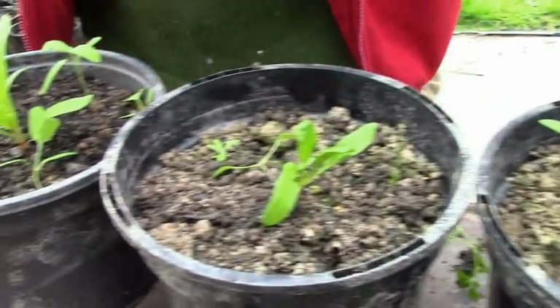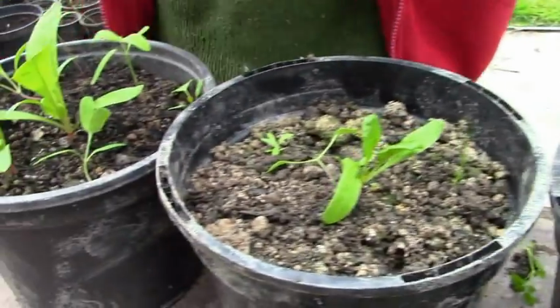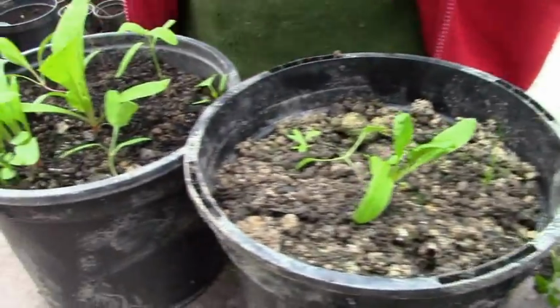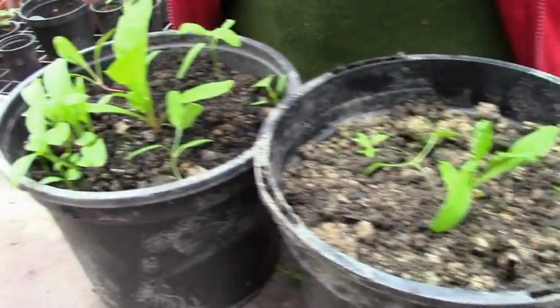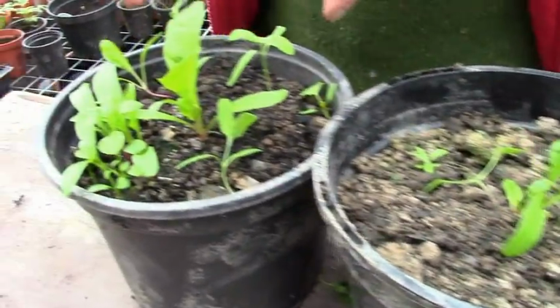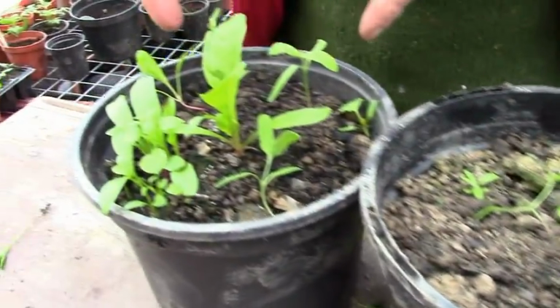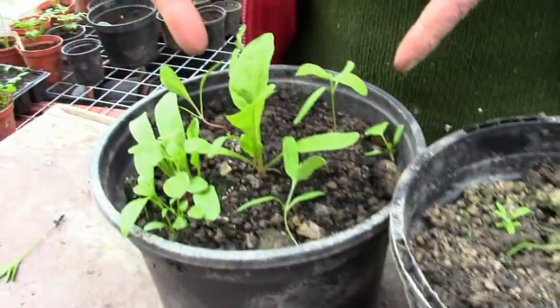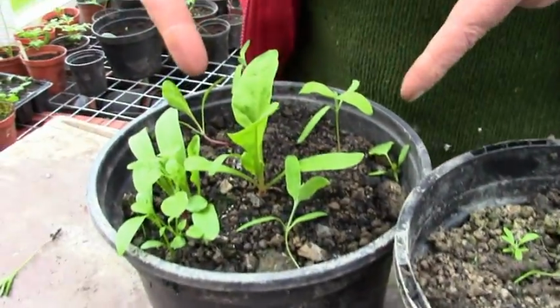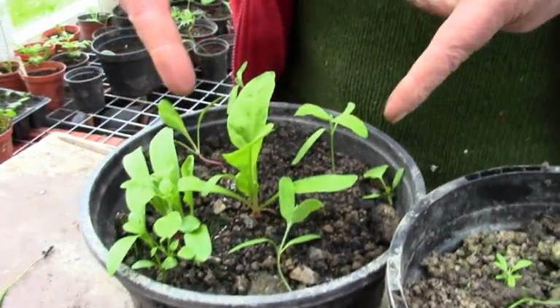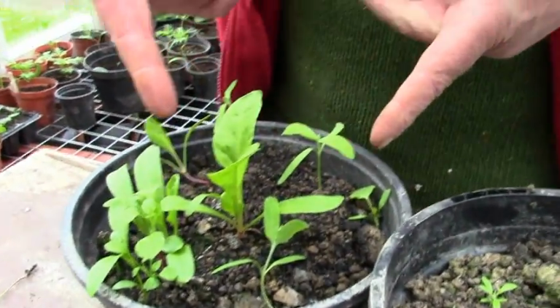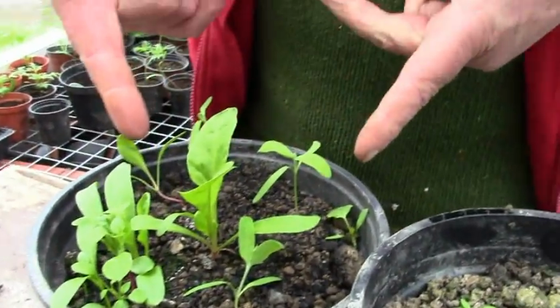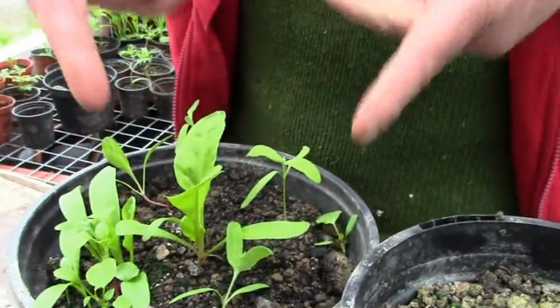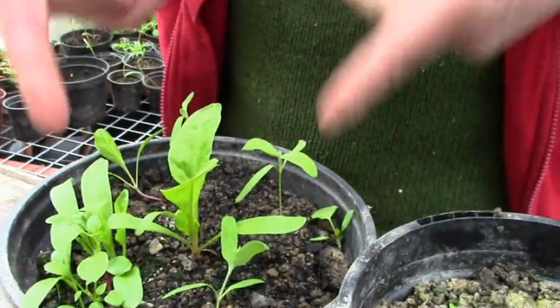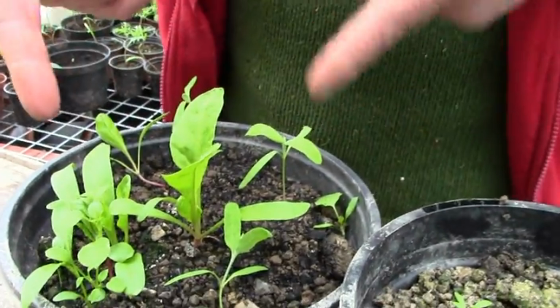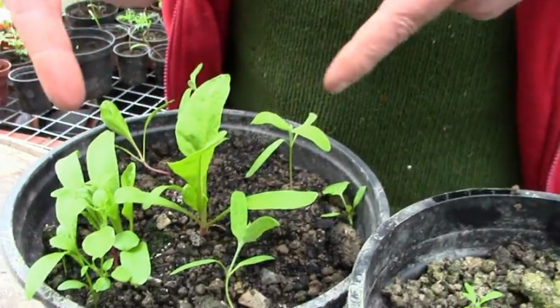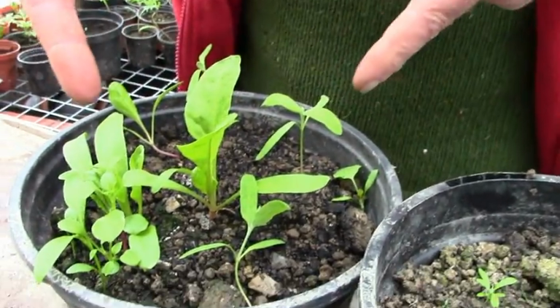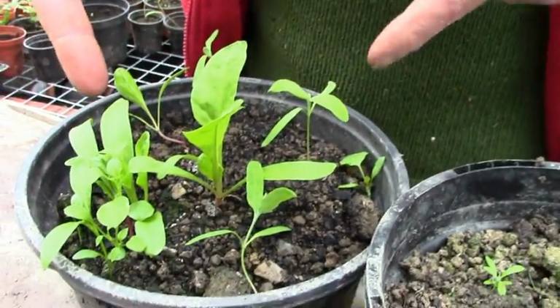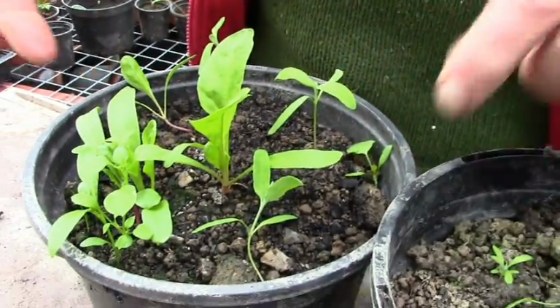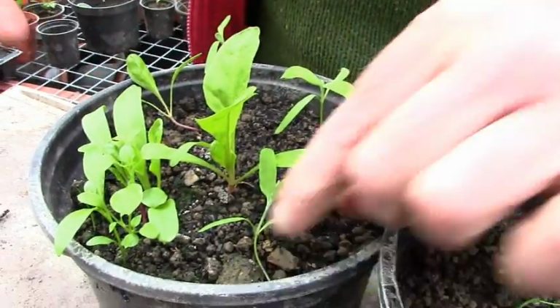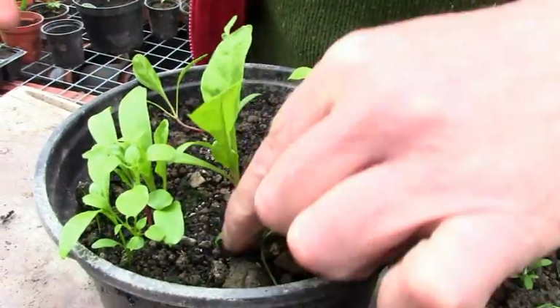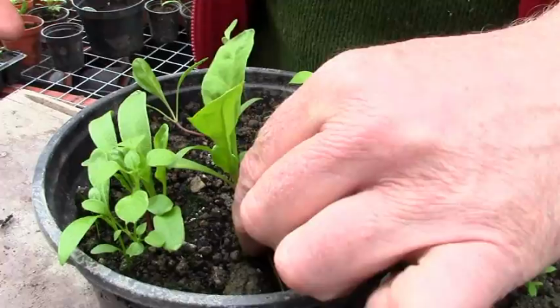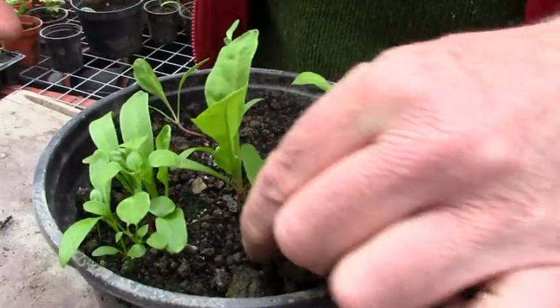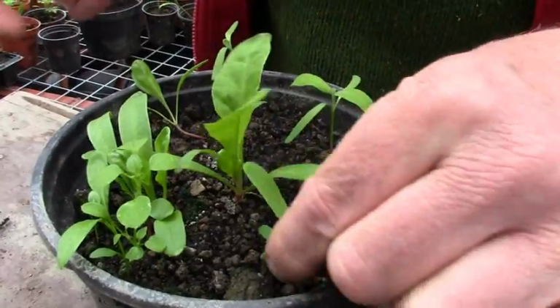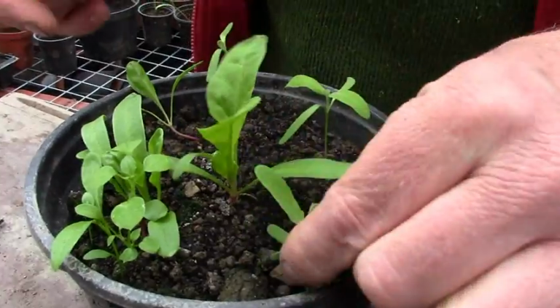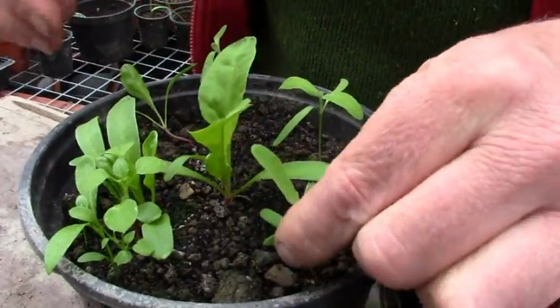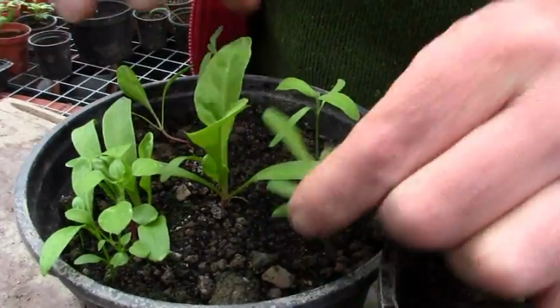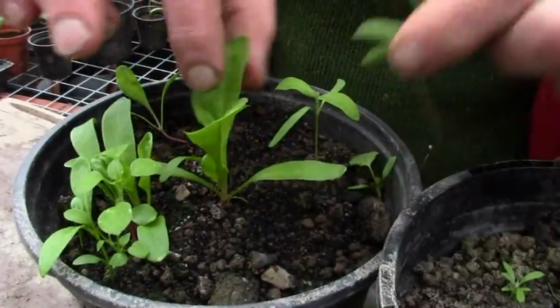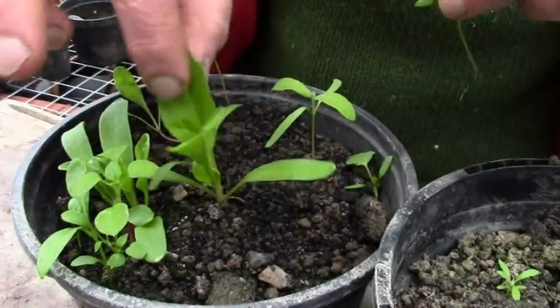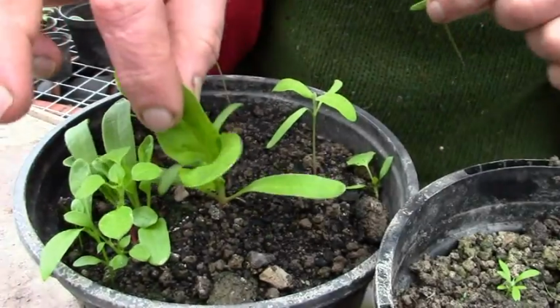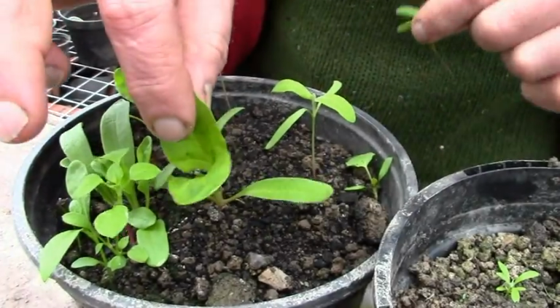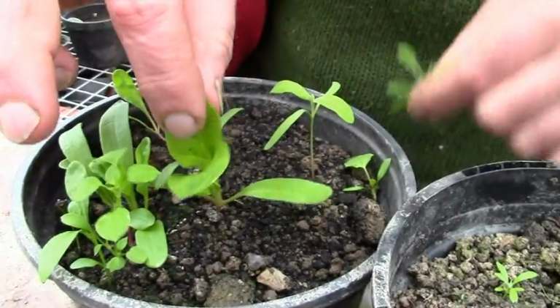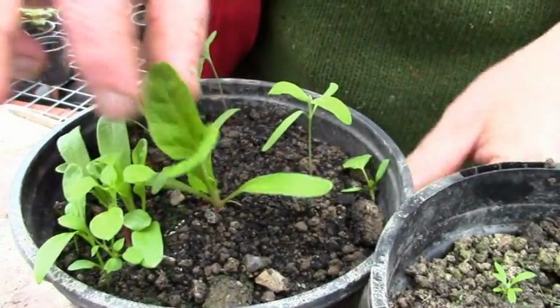Over here this is the one with 50% charcoal and it seems to be thriving.